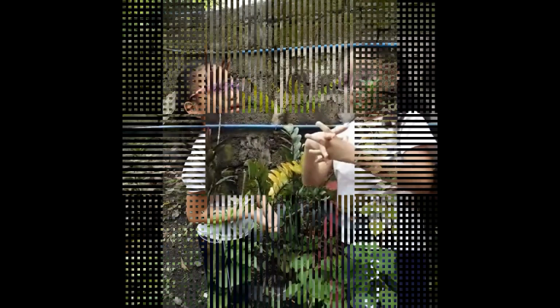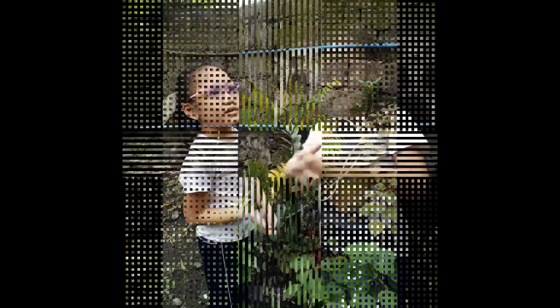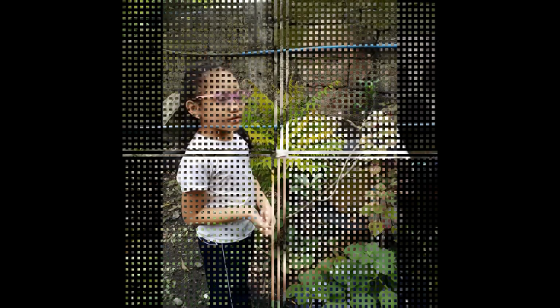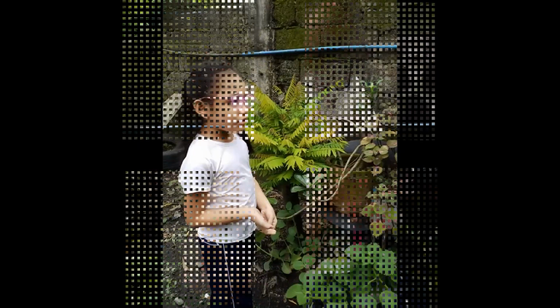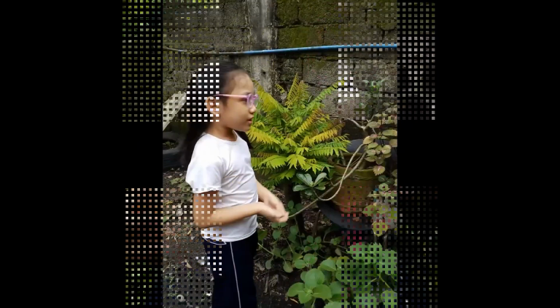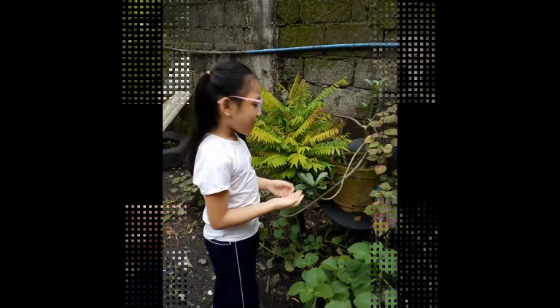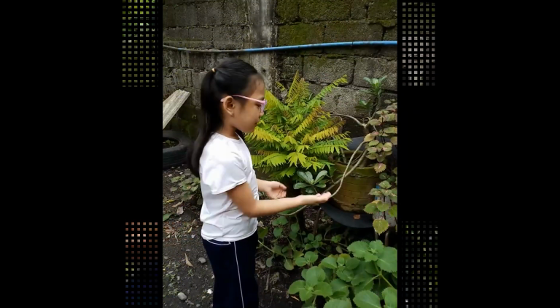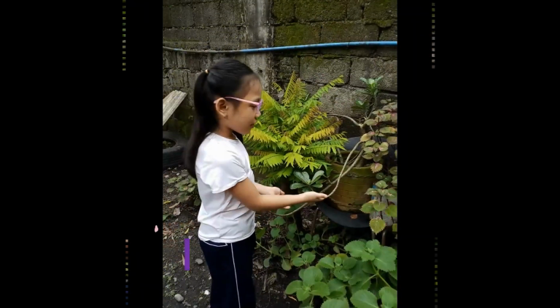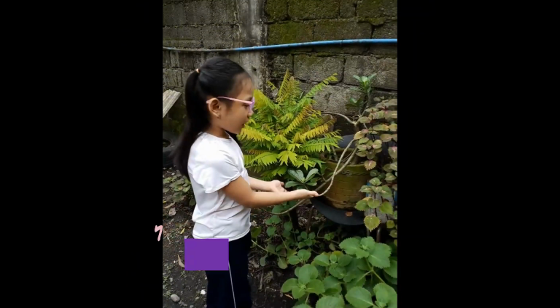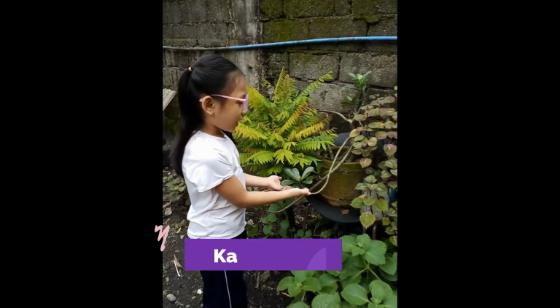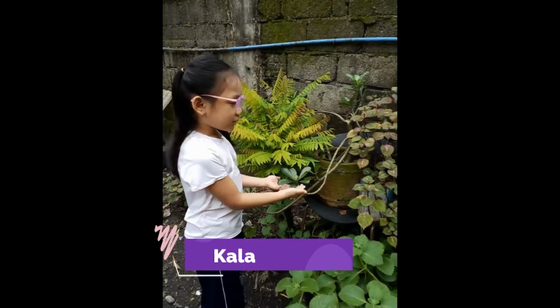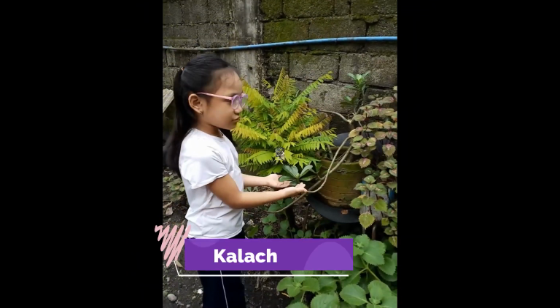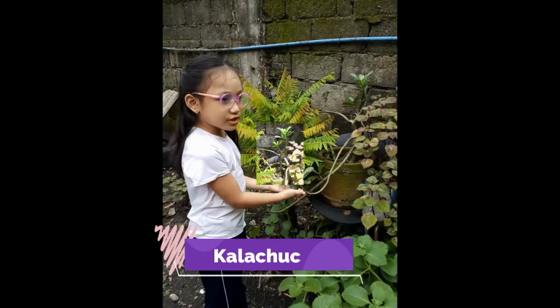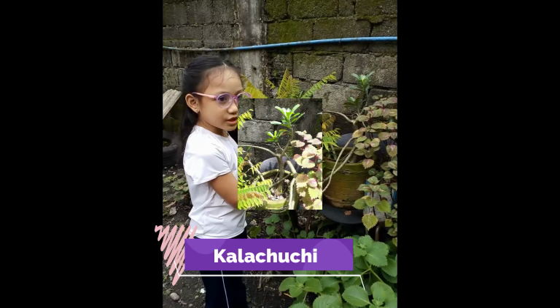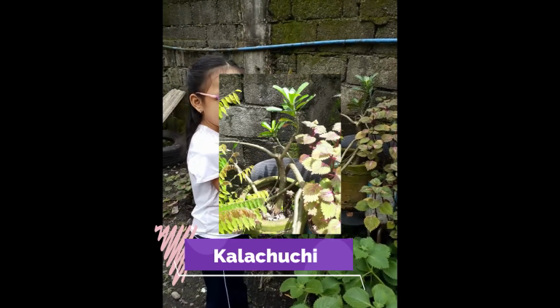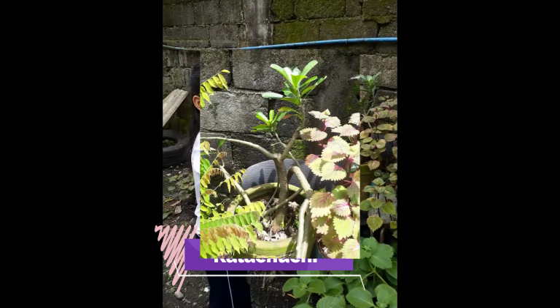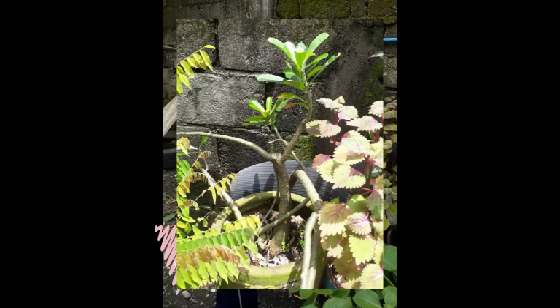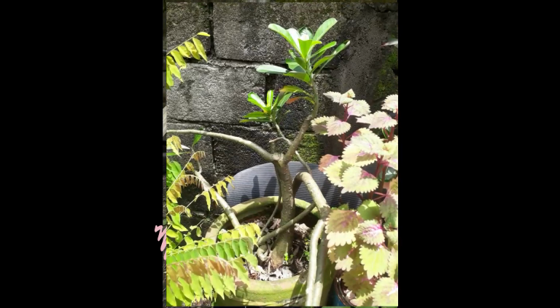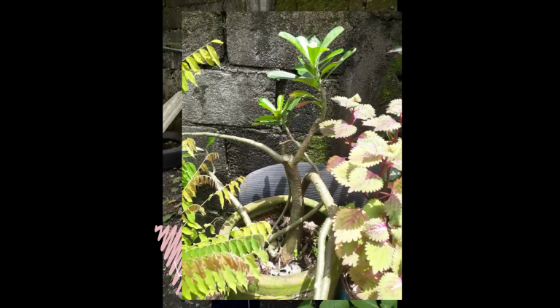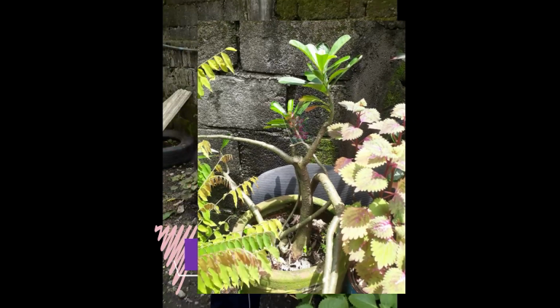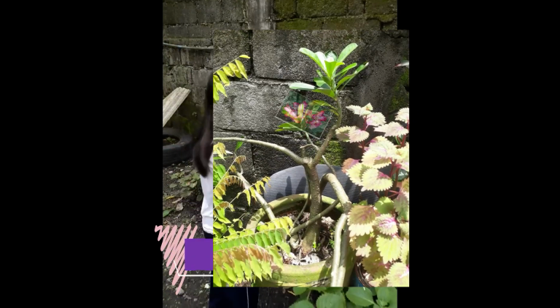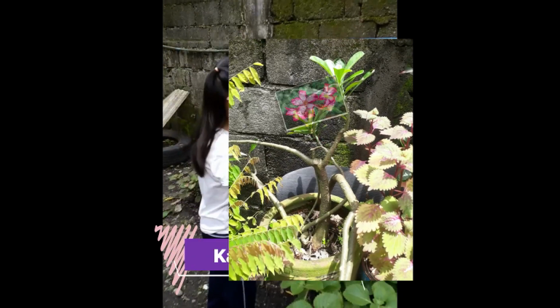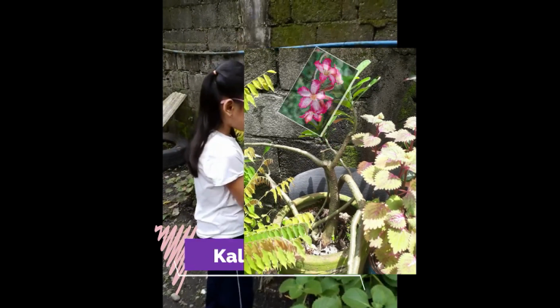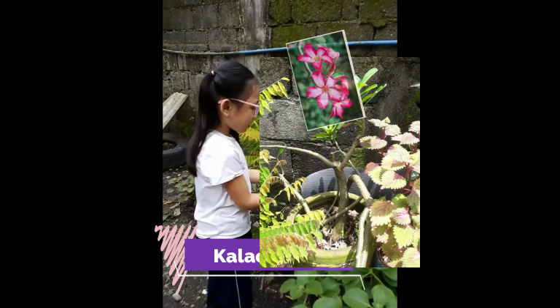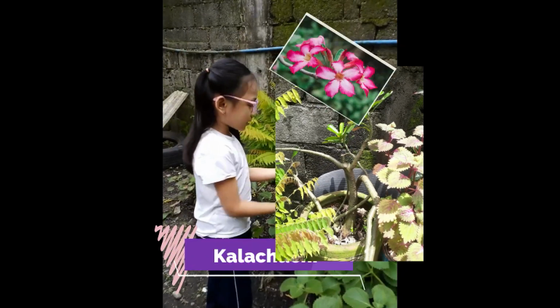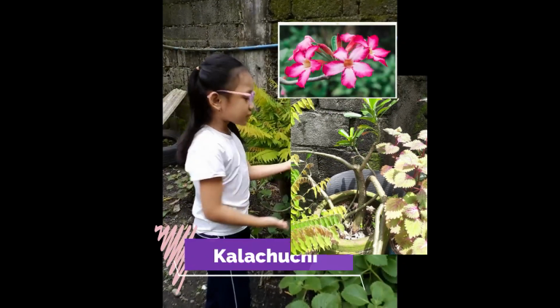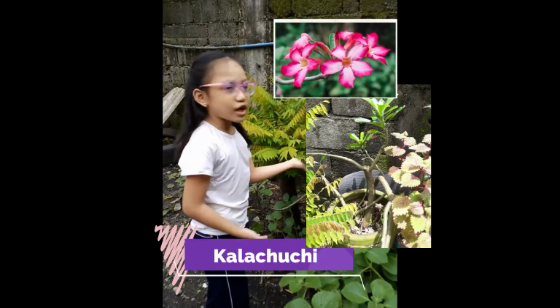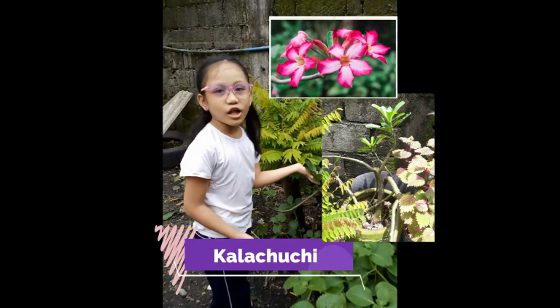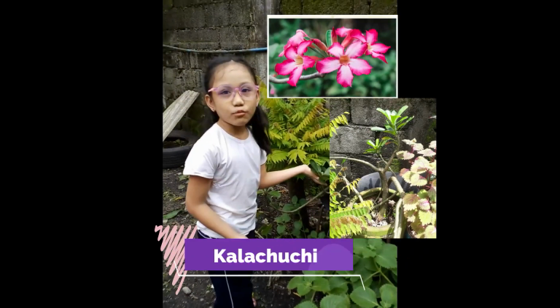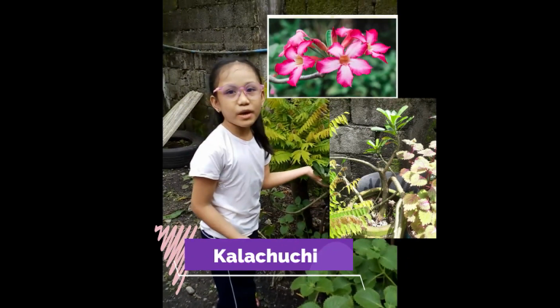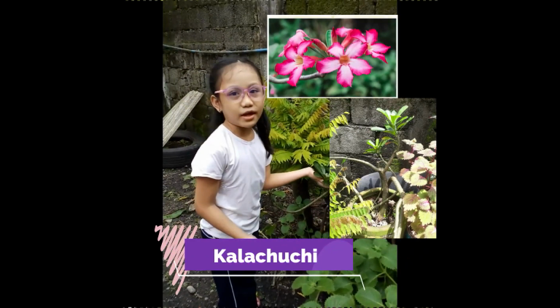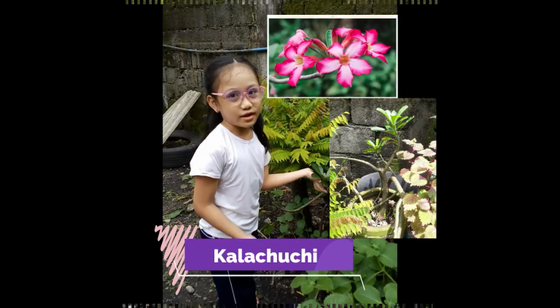So we have here a carachuchi. The flower of this one is color pink.